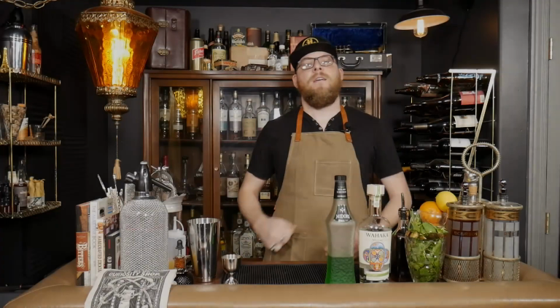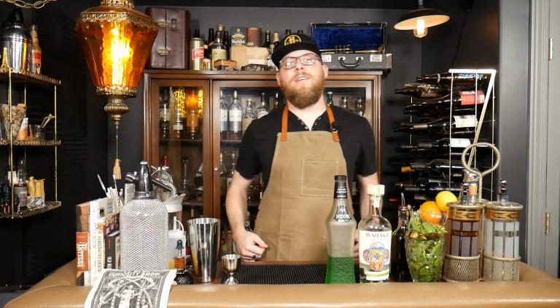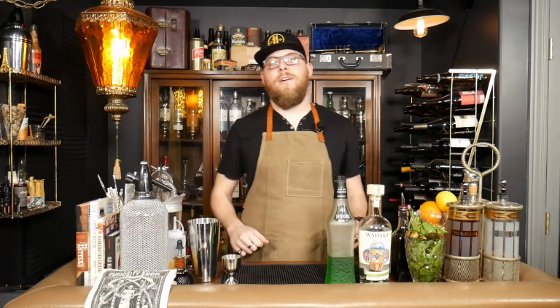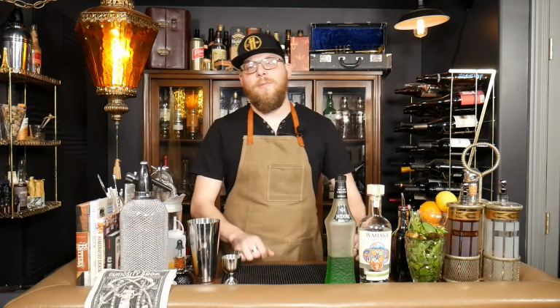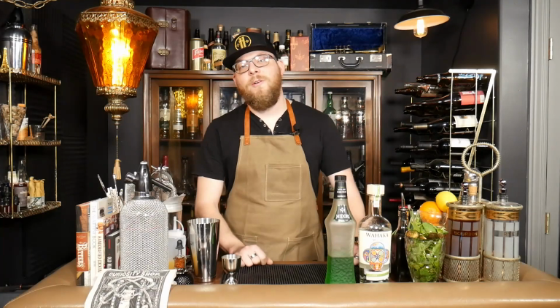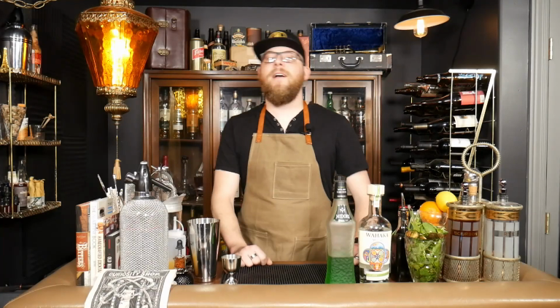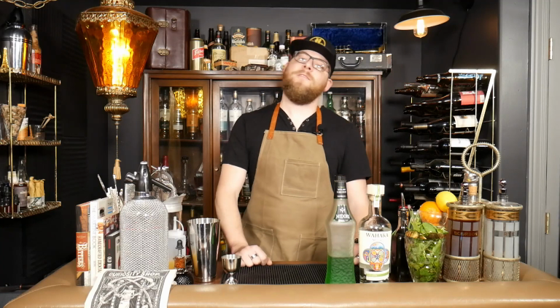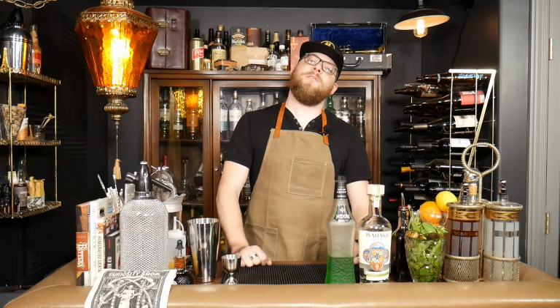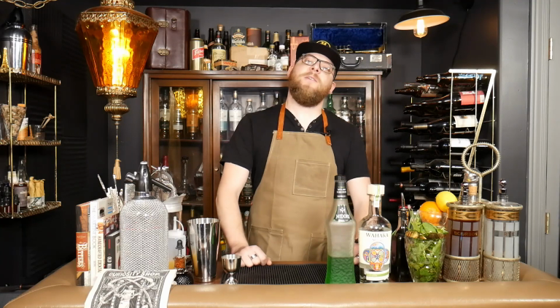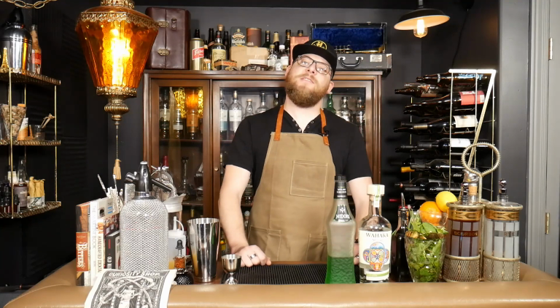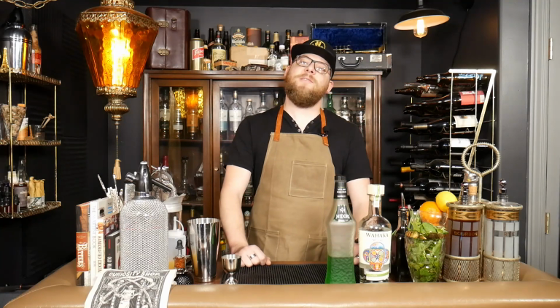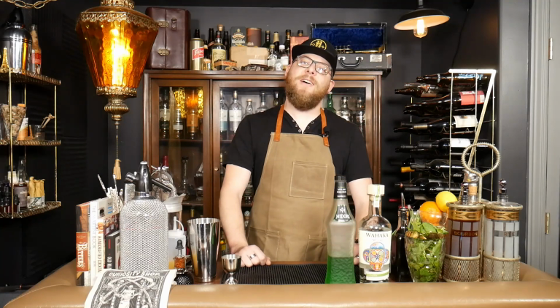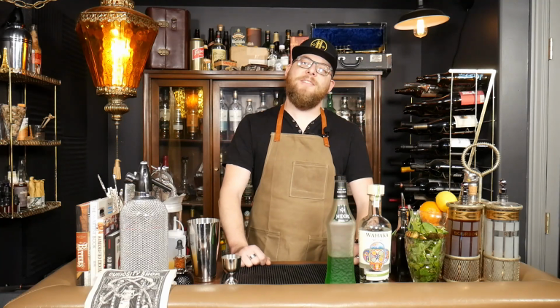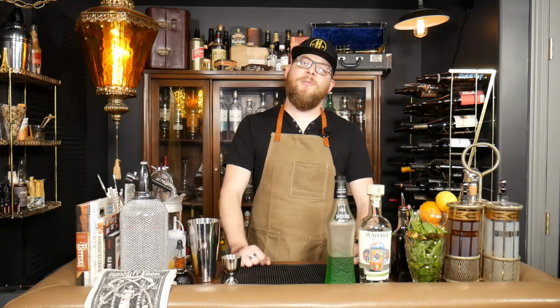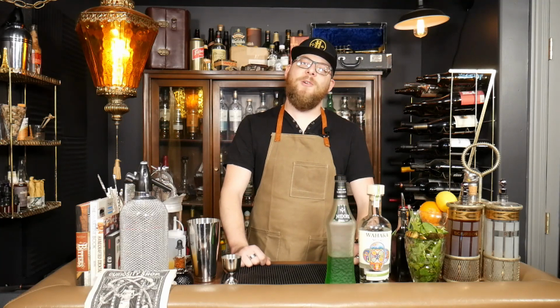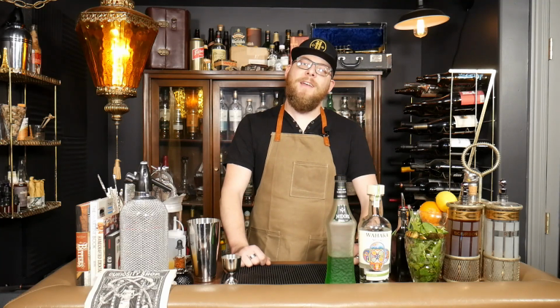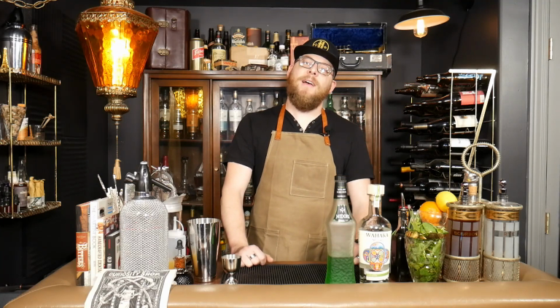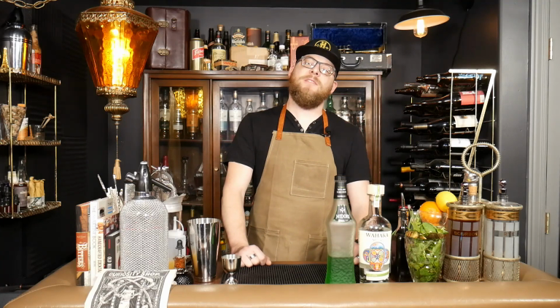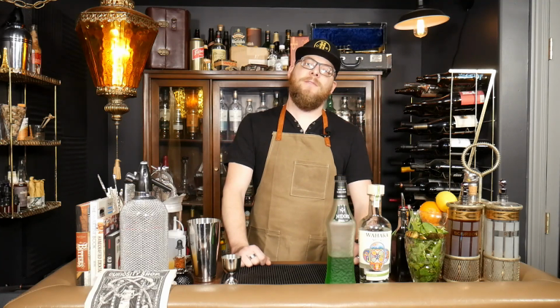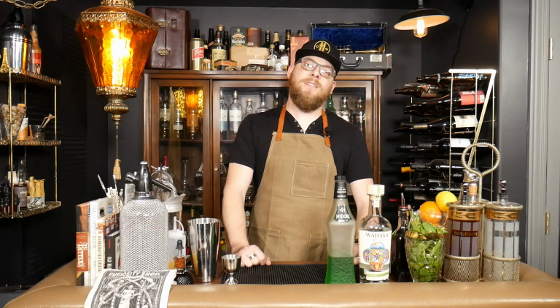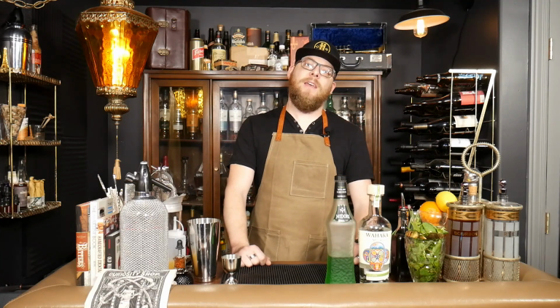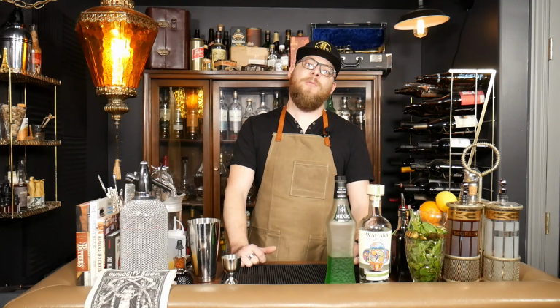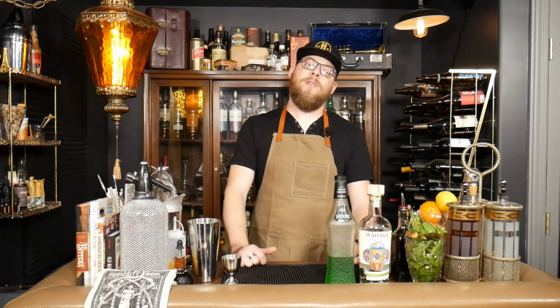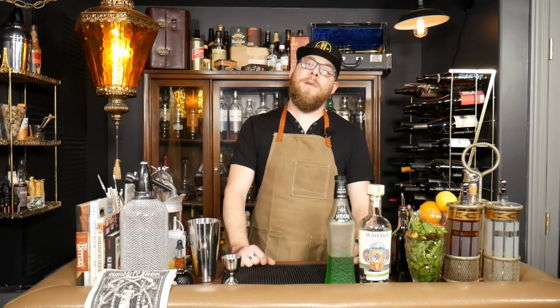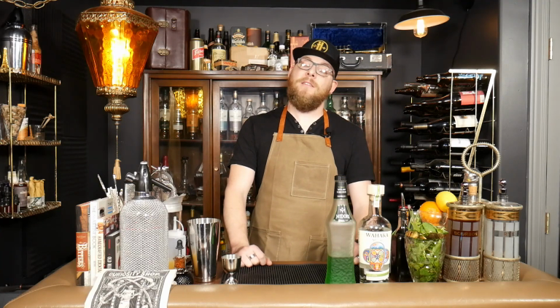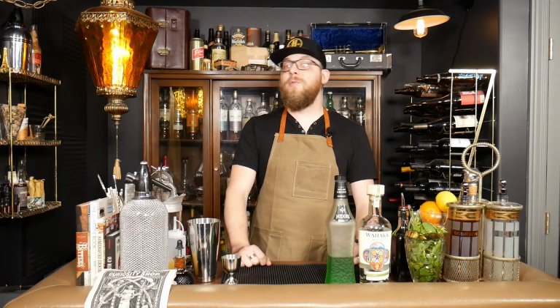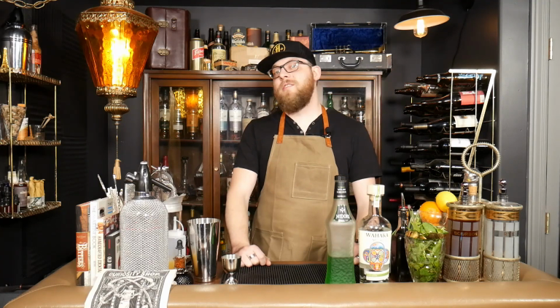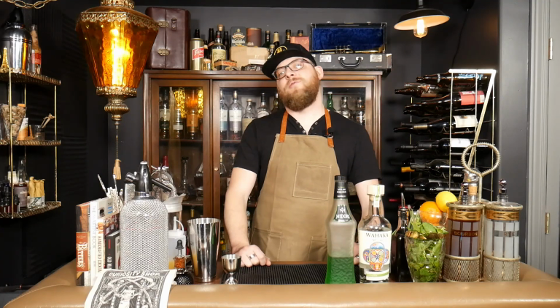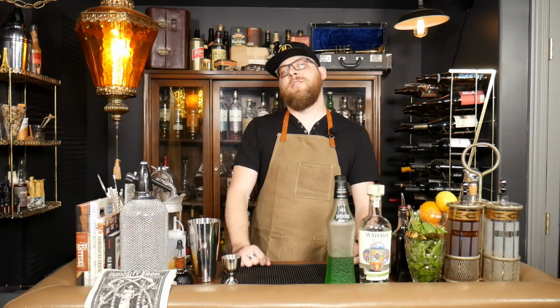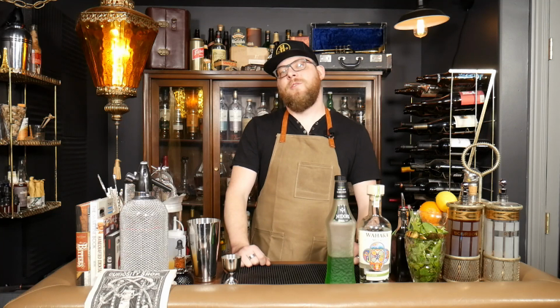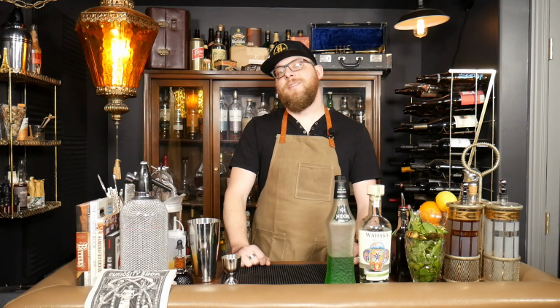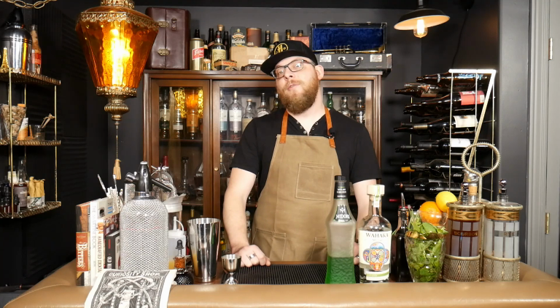Hi there, and welcome back to Spirit Sears Cocktail Corner. I'm Steve, and today we're going to be making the Reconstructed Midori Sour.